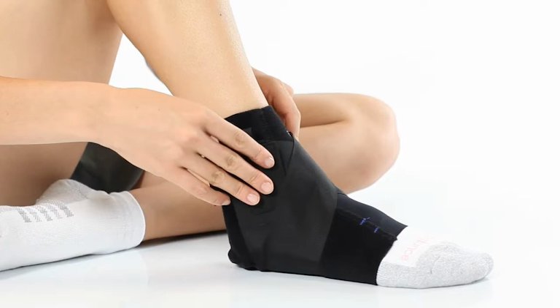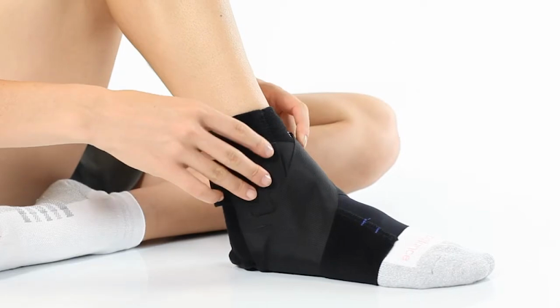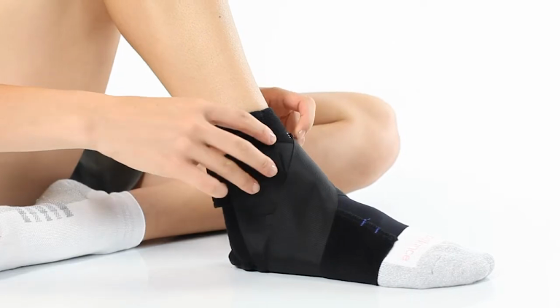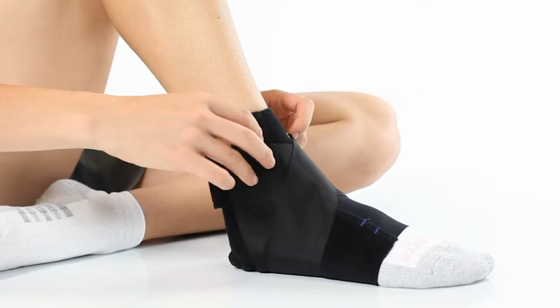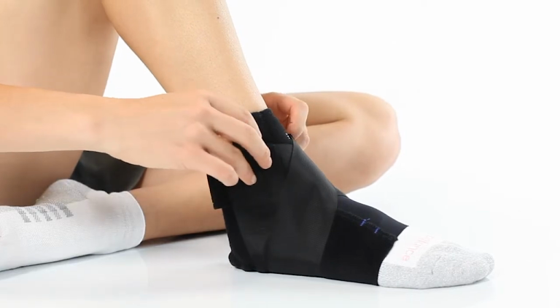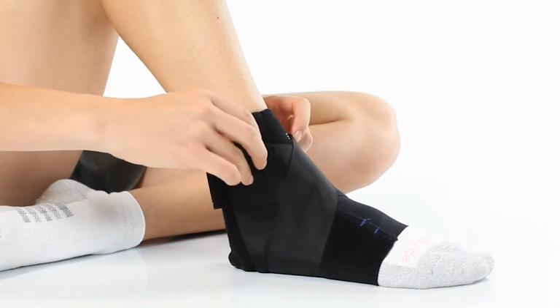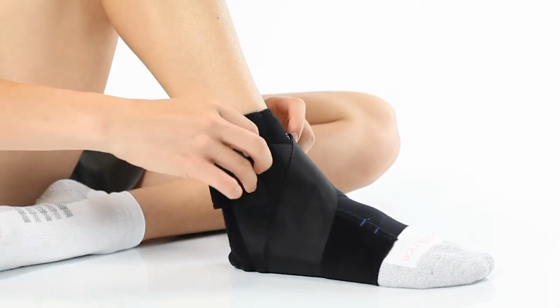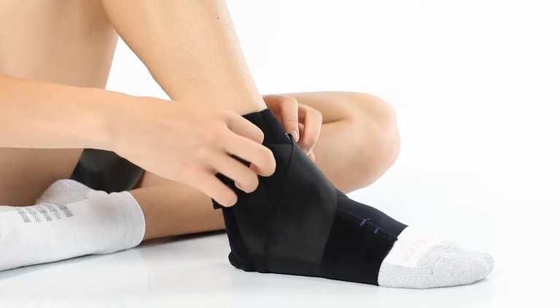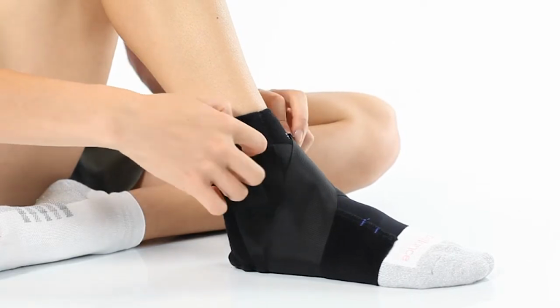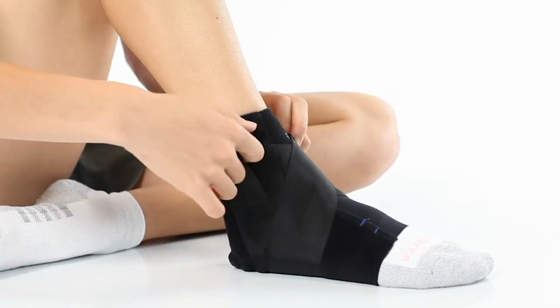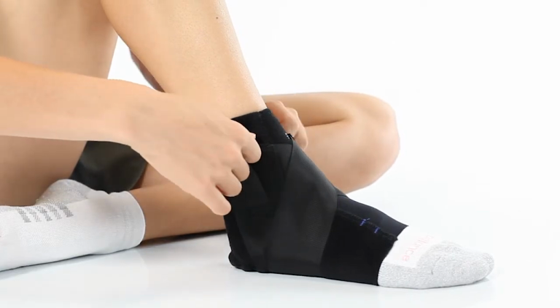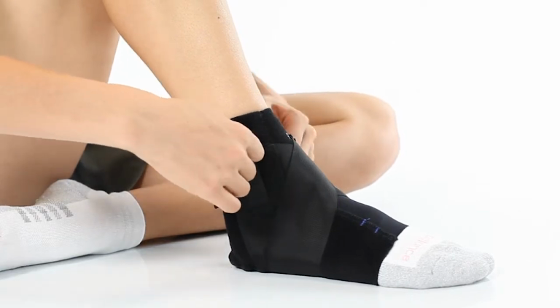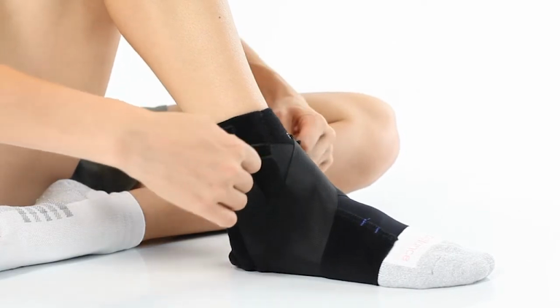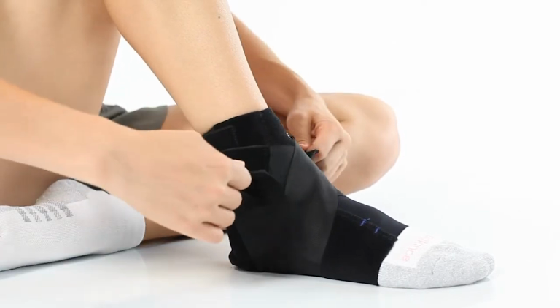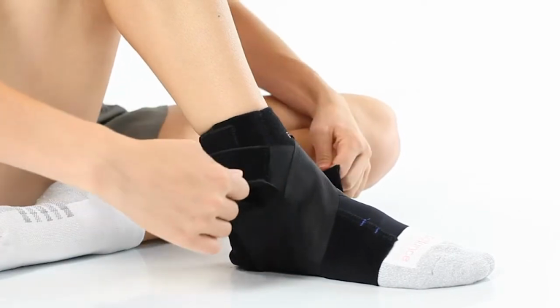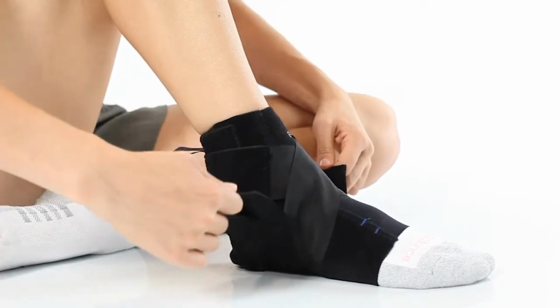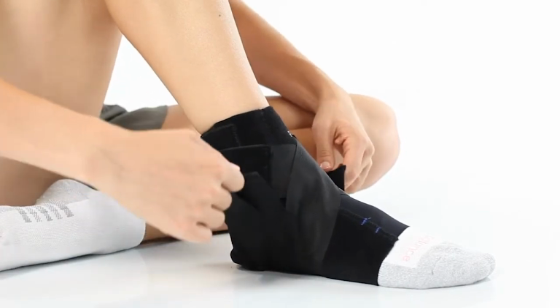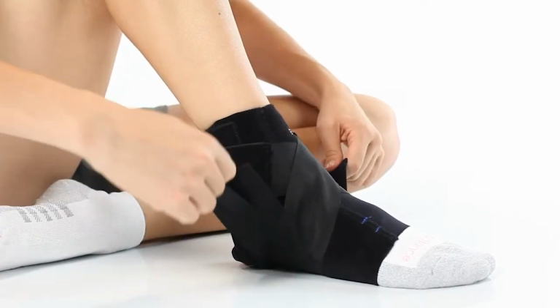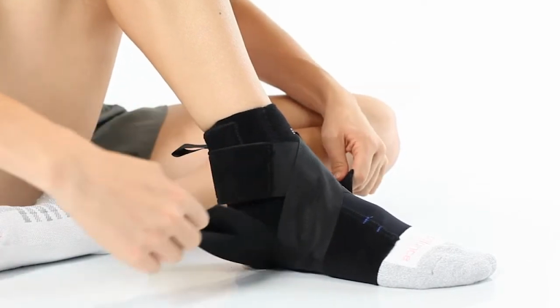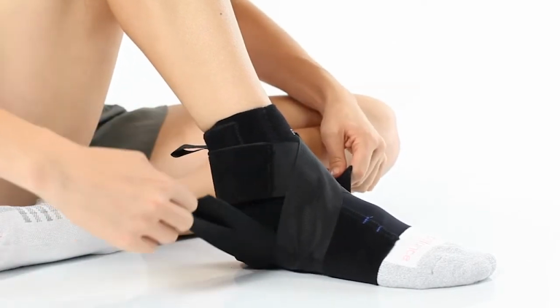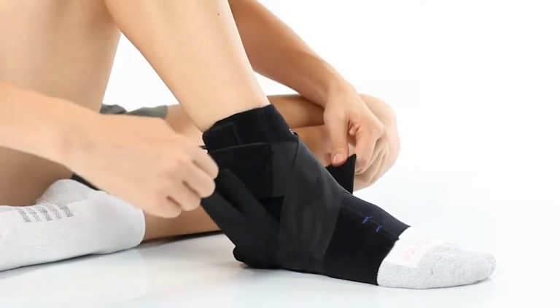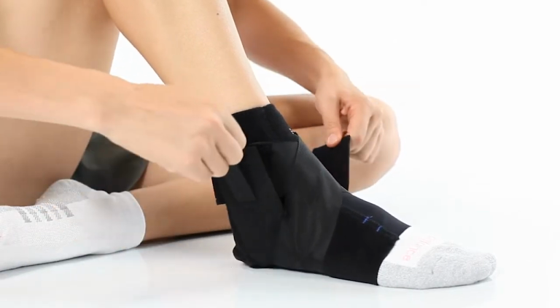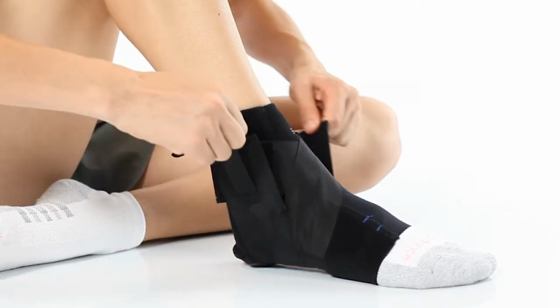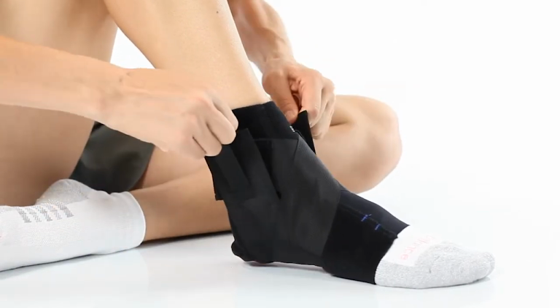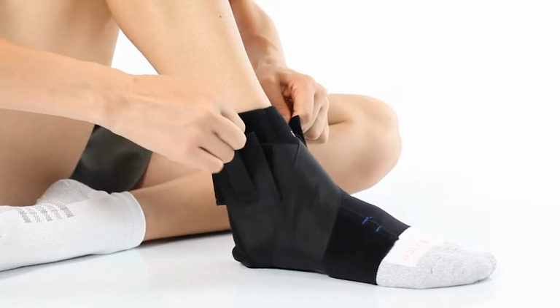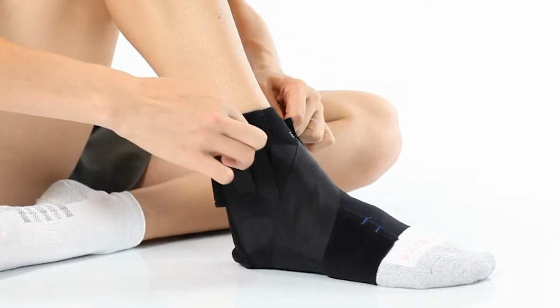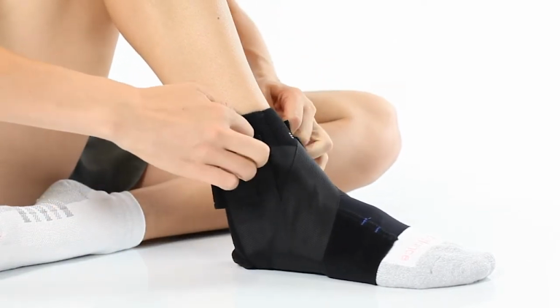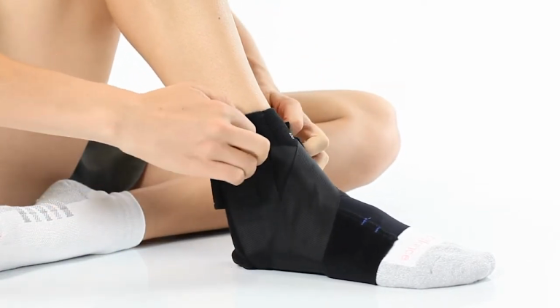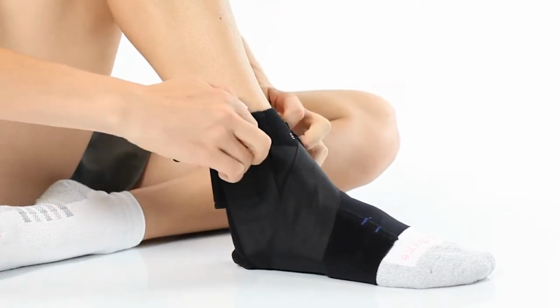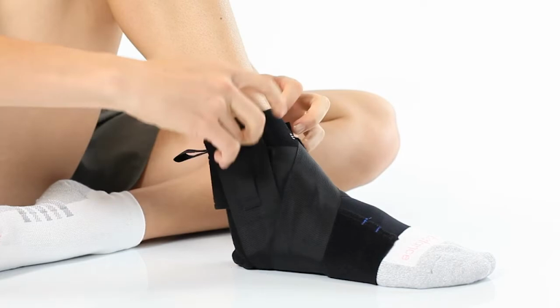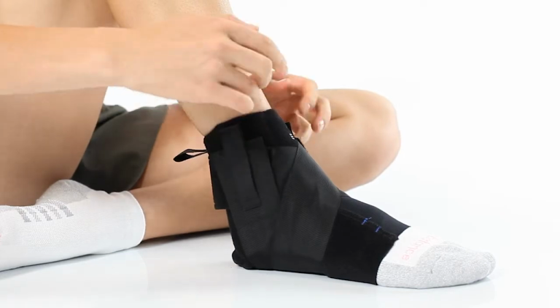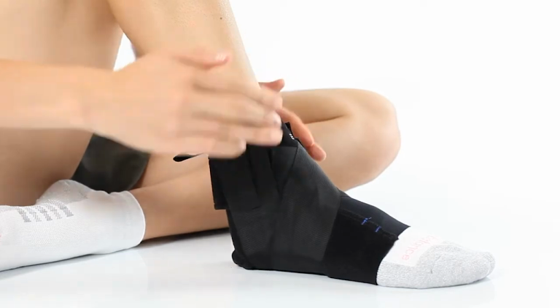At this point, detach both sides of the stirrup strap and pull them up firmly and reattach.